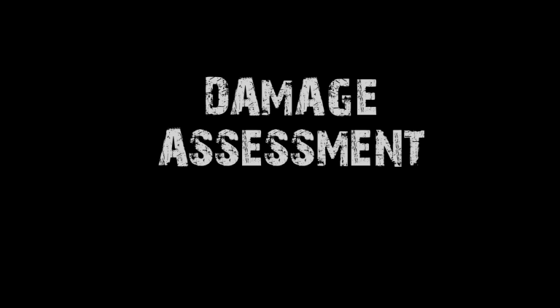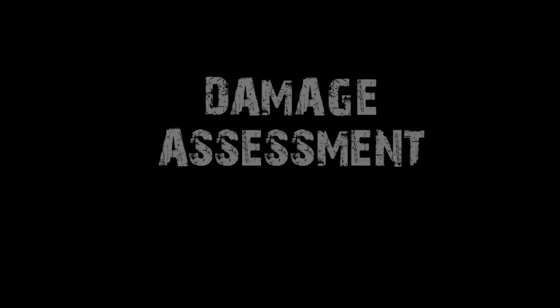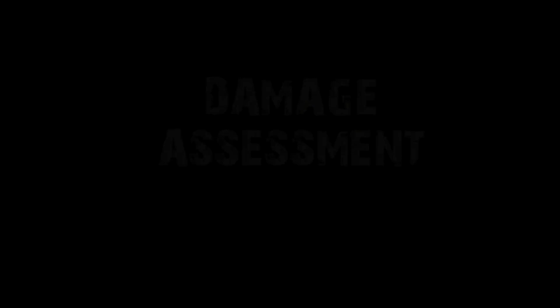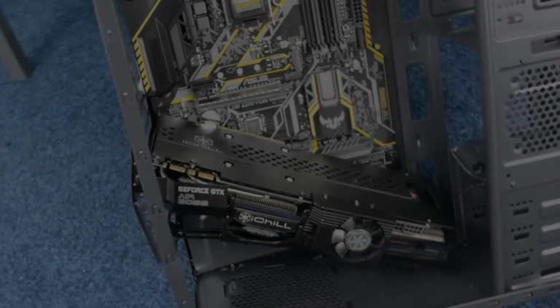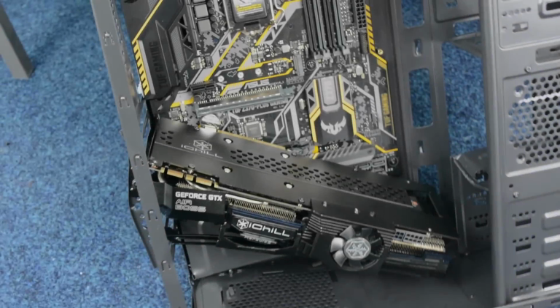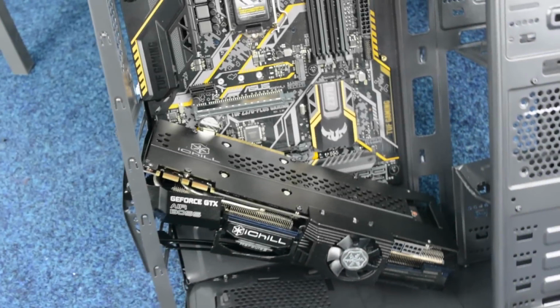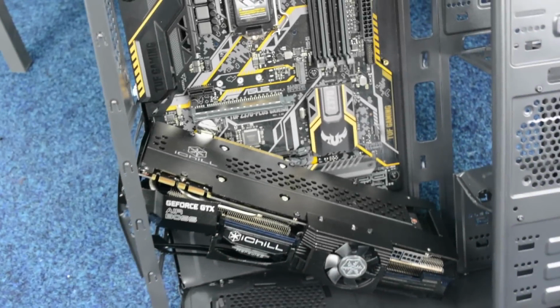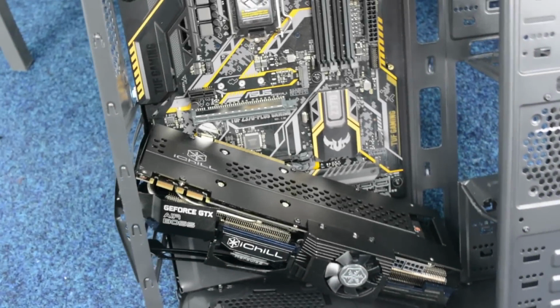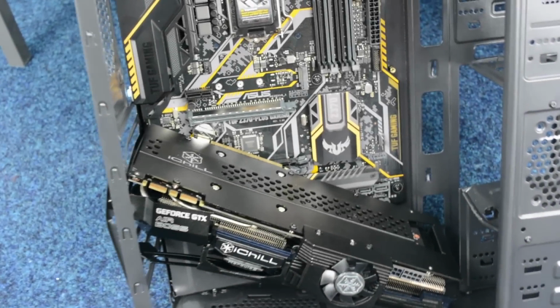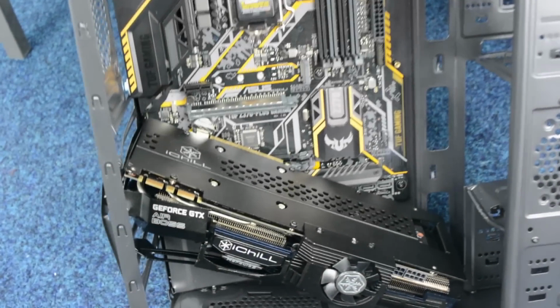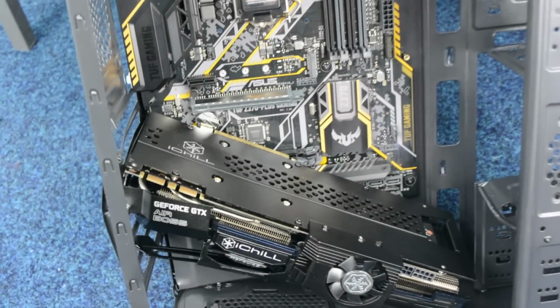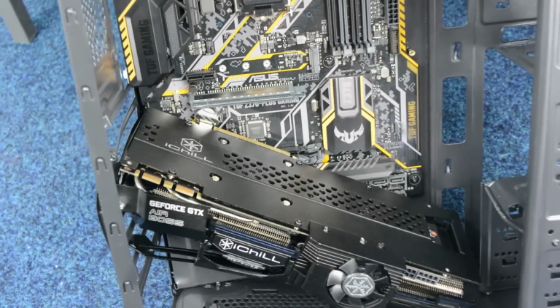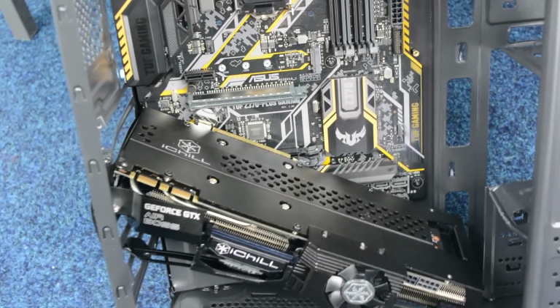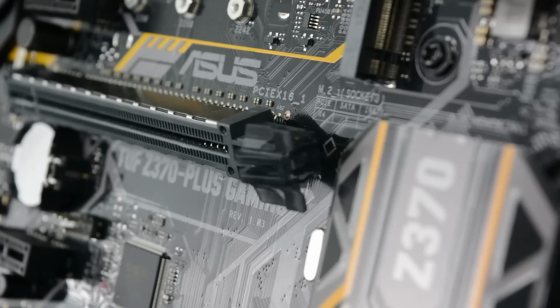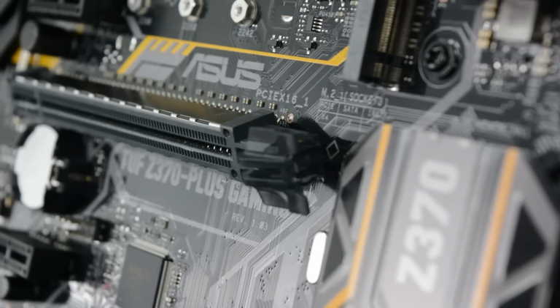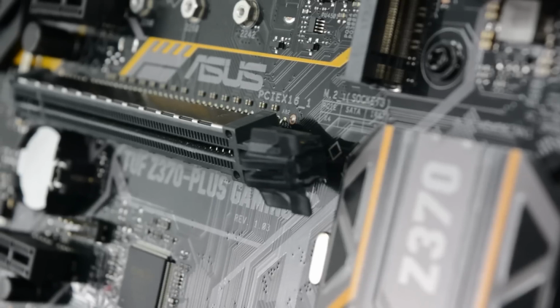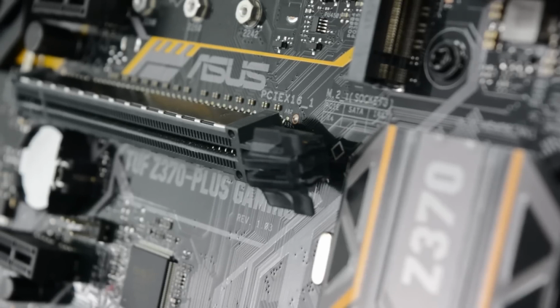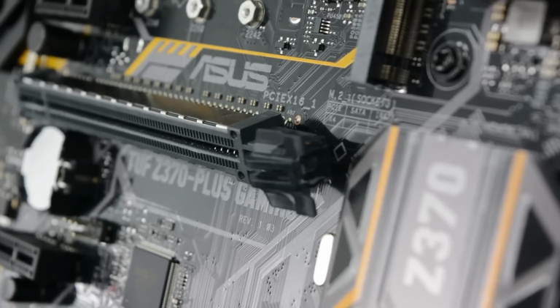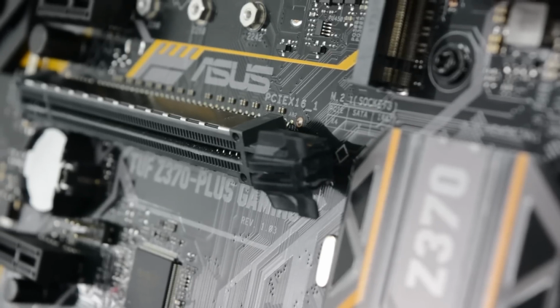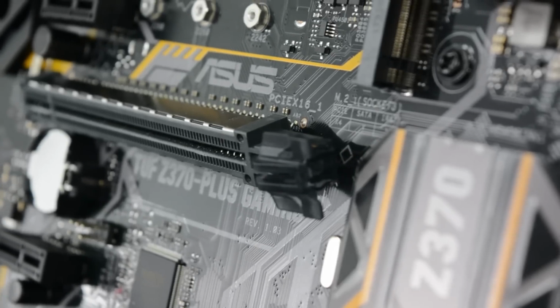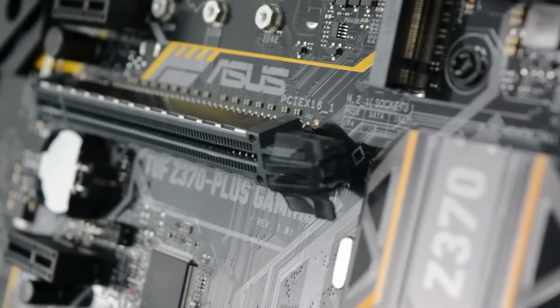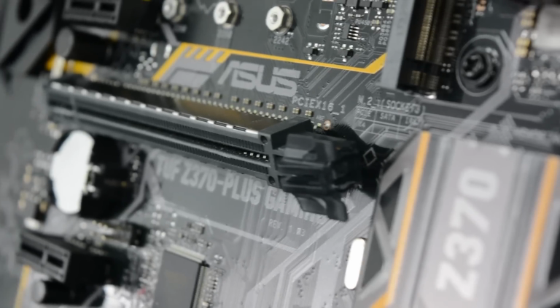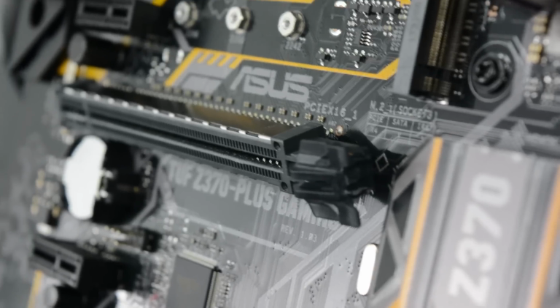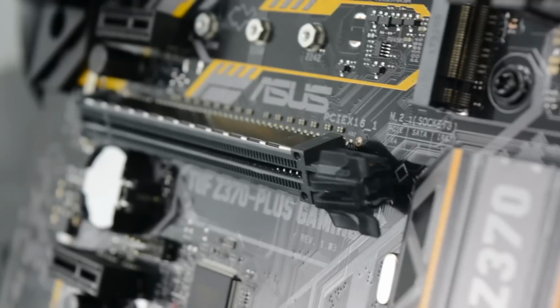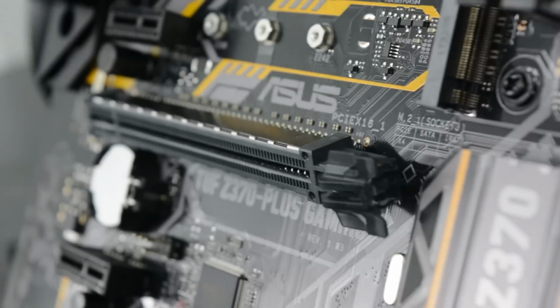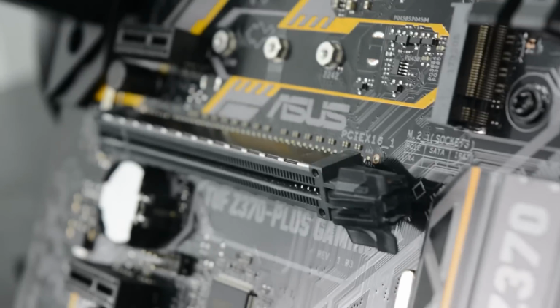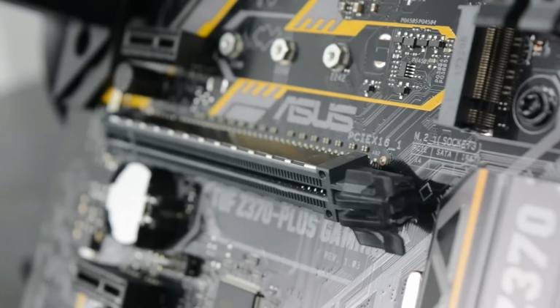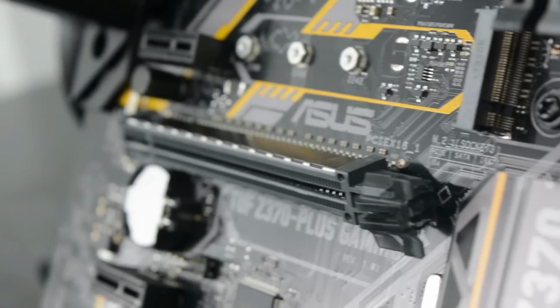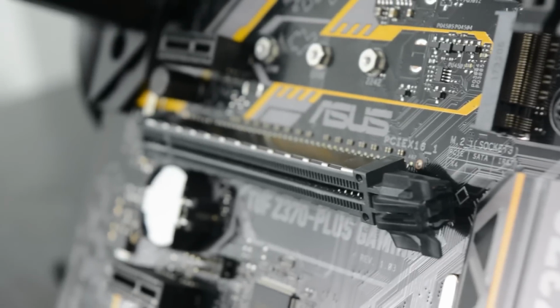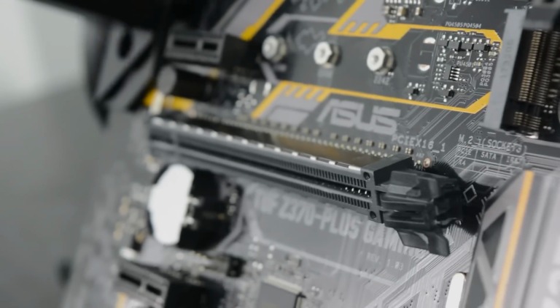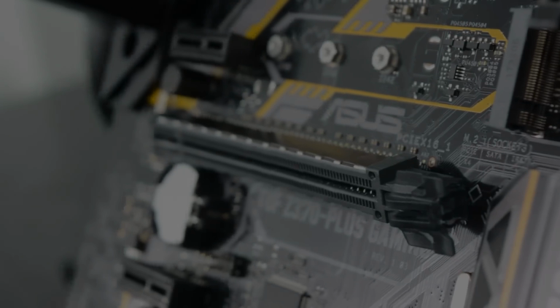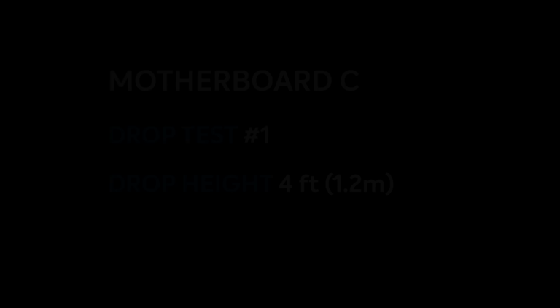Oh goodness — the GPU's been ejected and the slot is completely bent. Look at that.